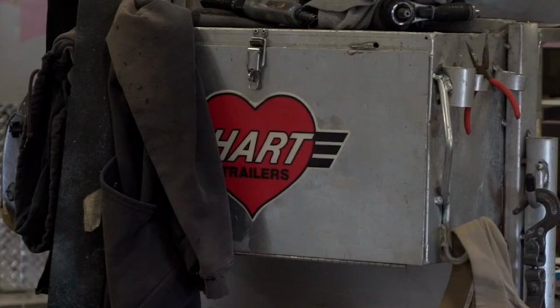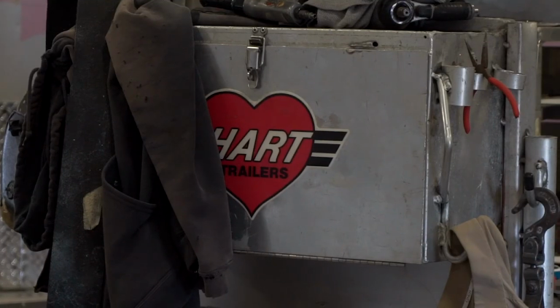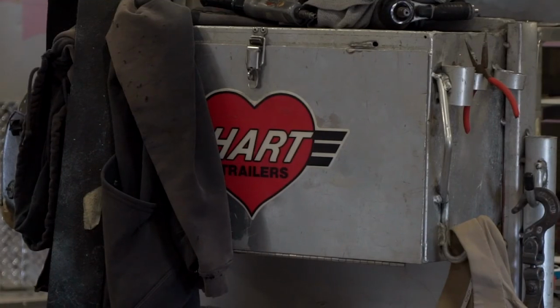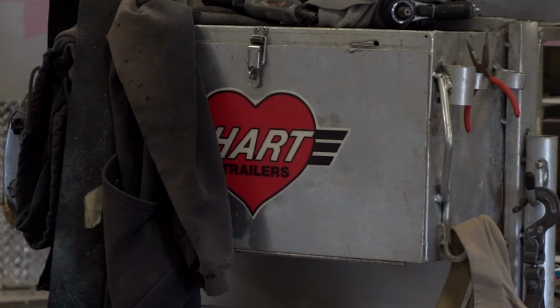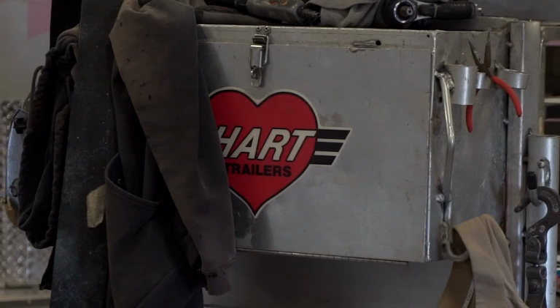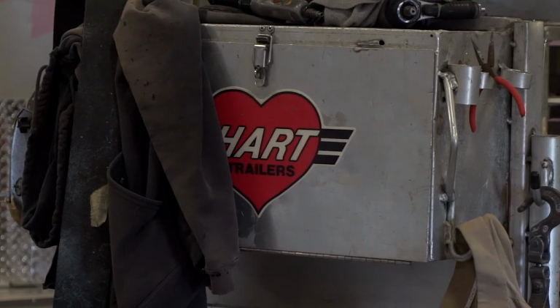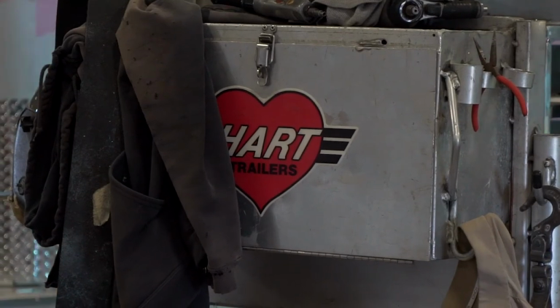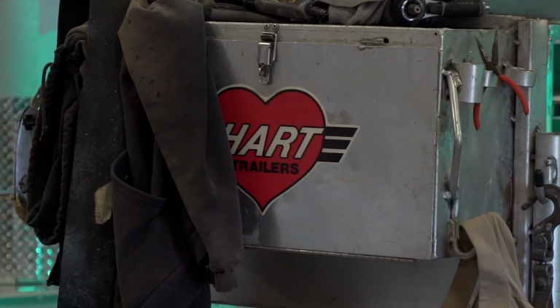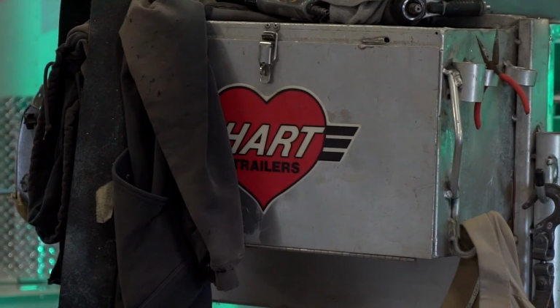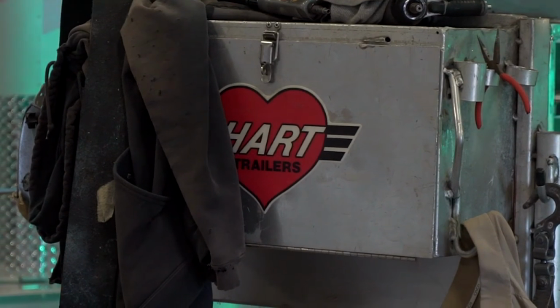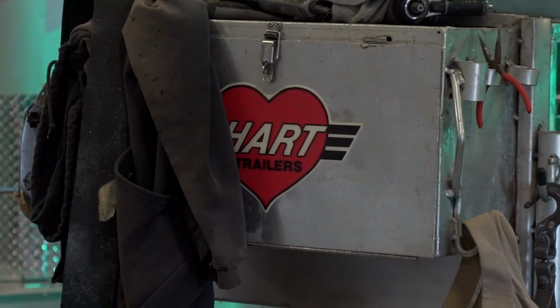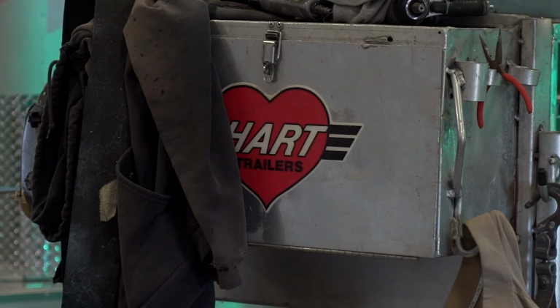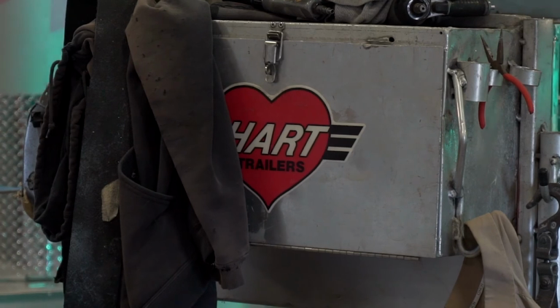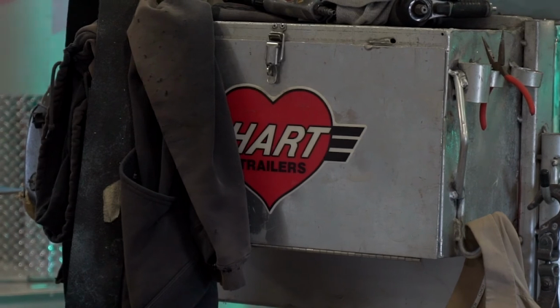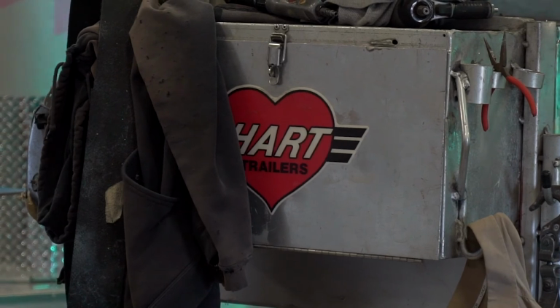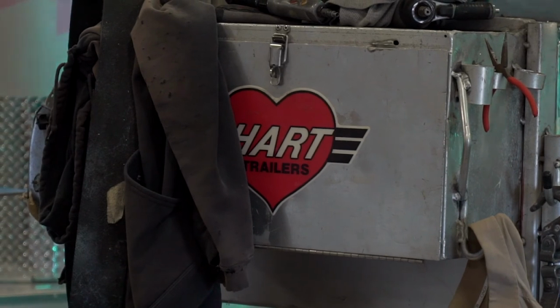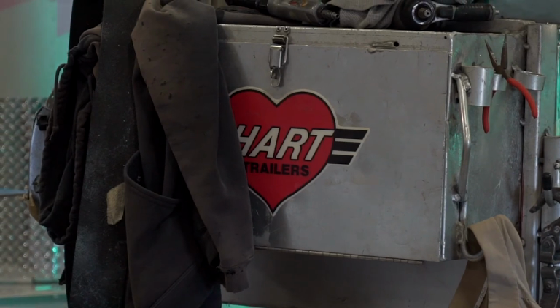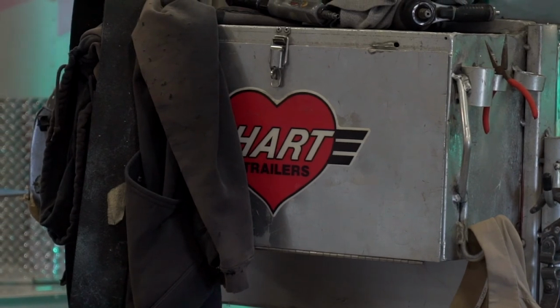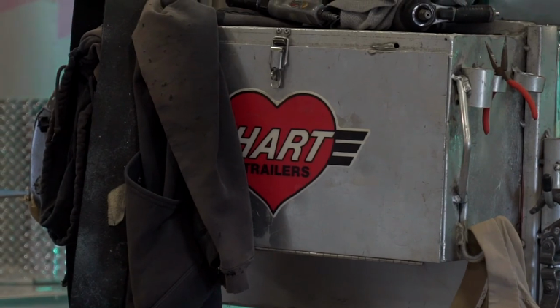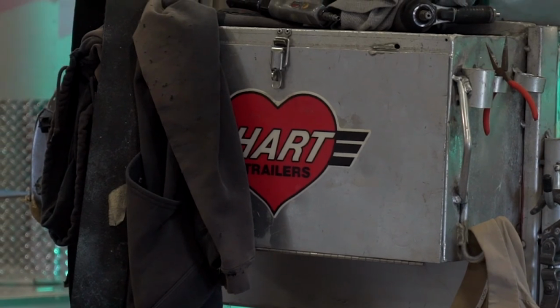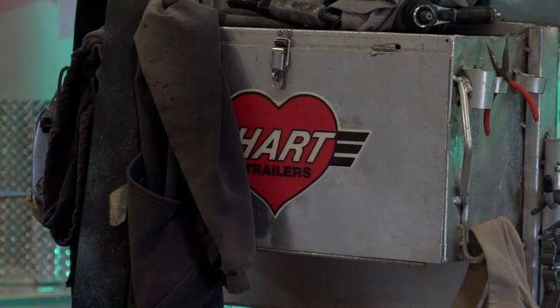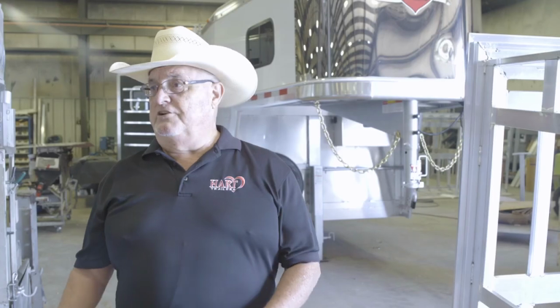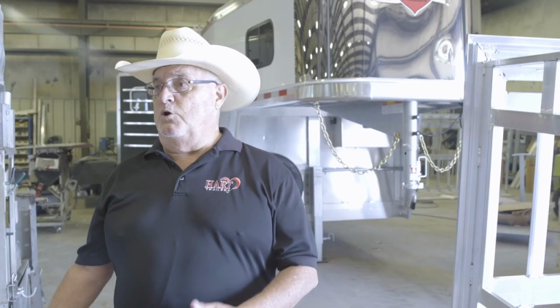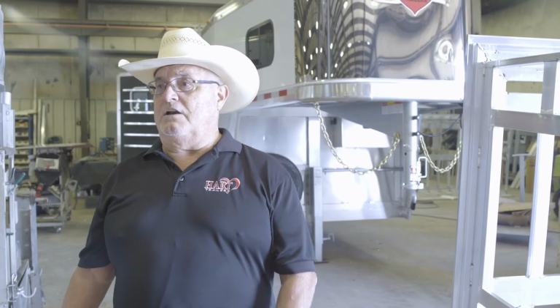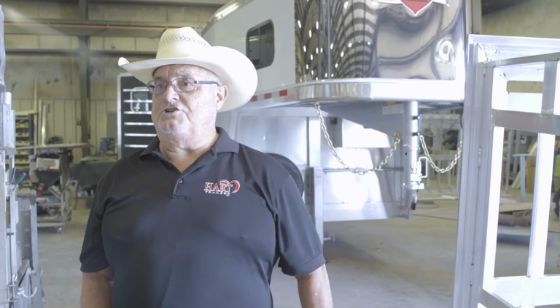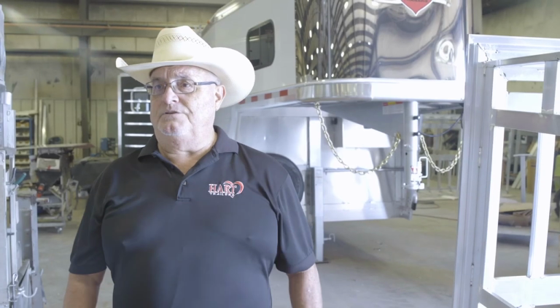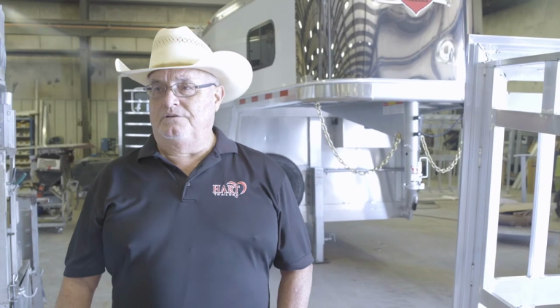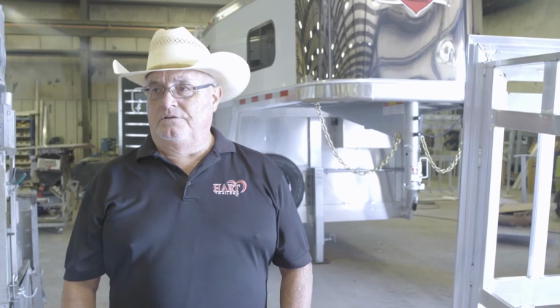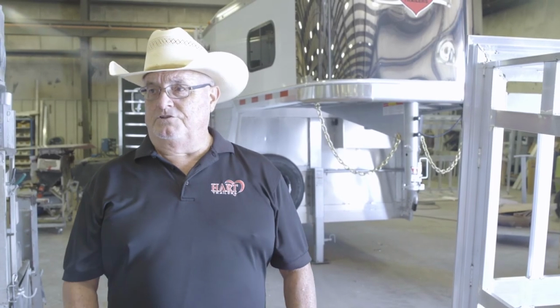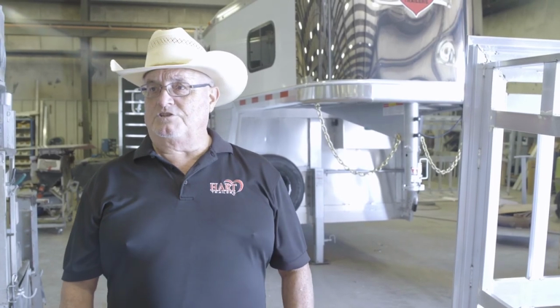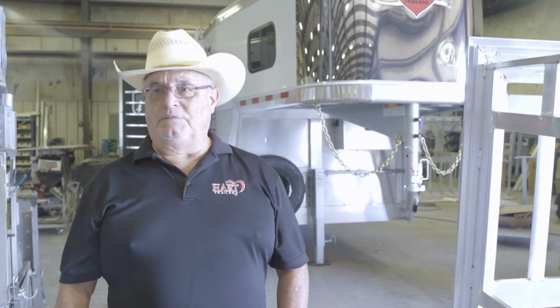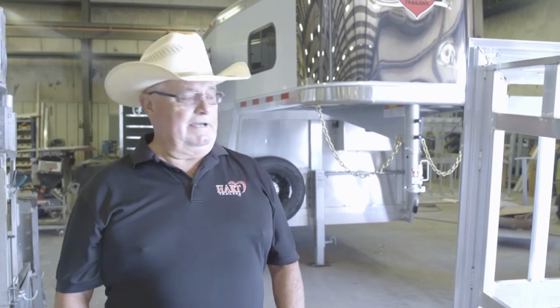We build everything by hand here. This is really, really custom manufacturing. There's no automation. There's no assembly line.